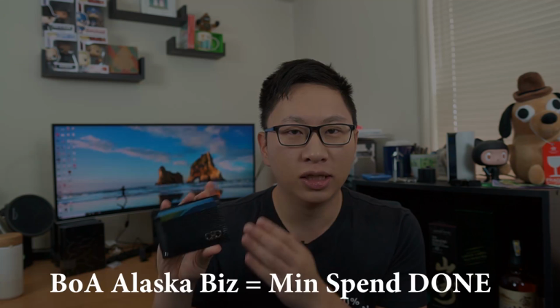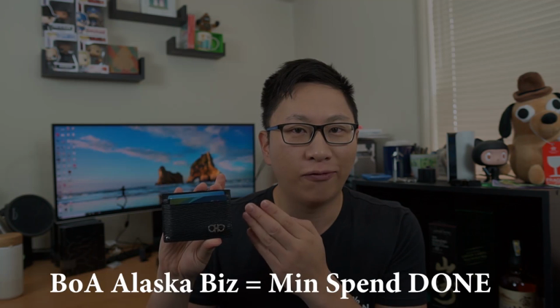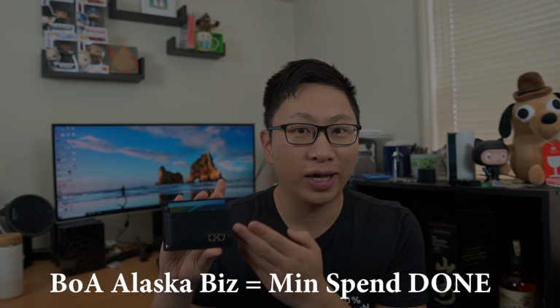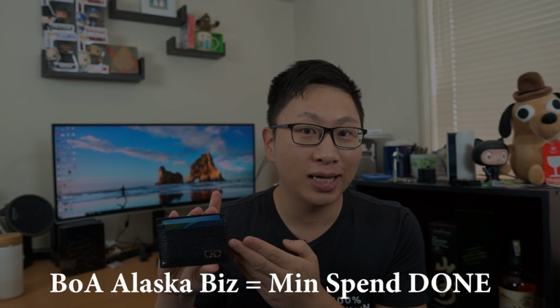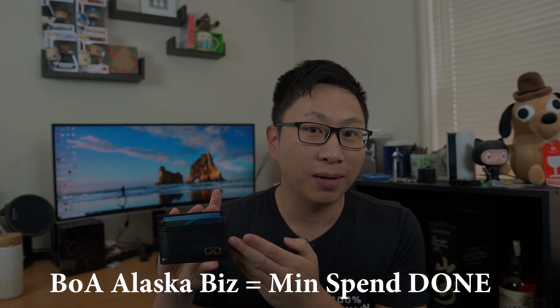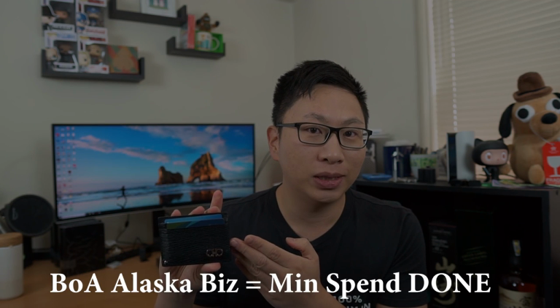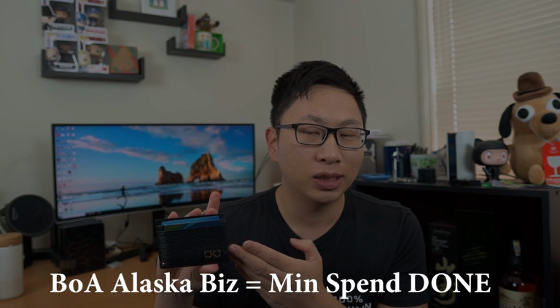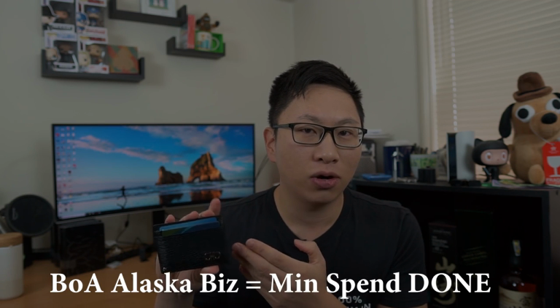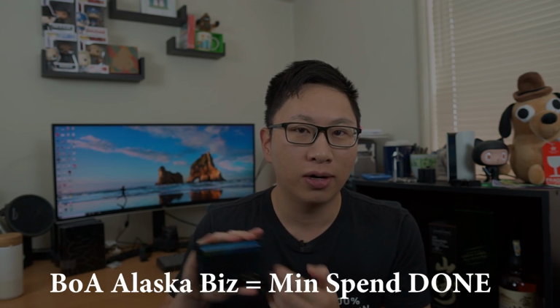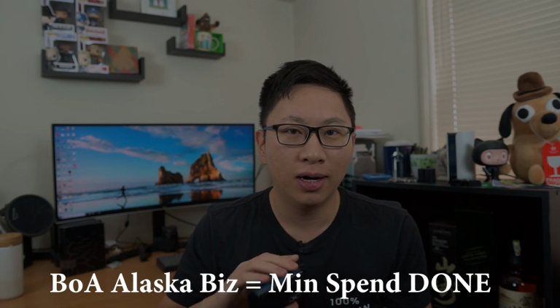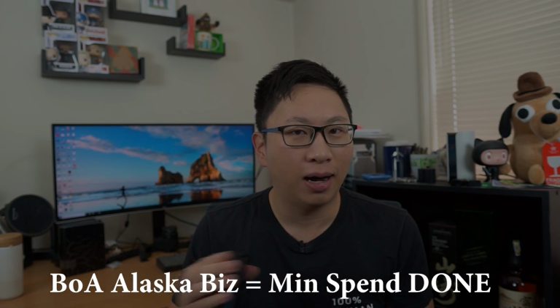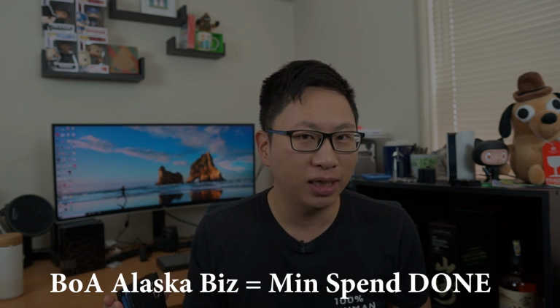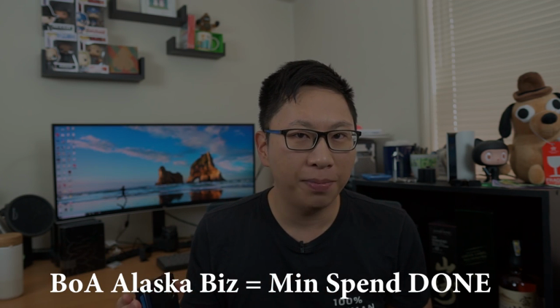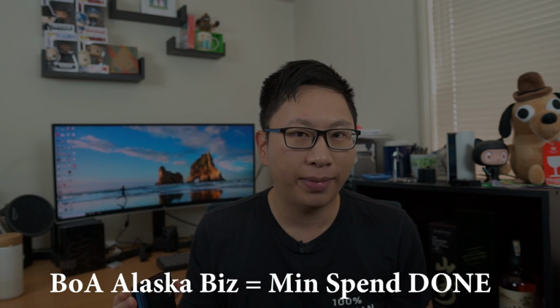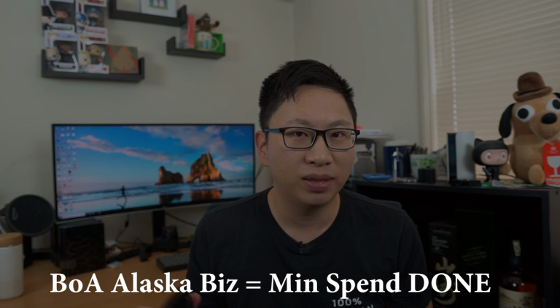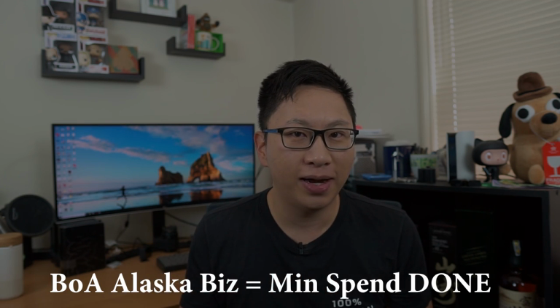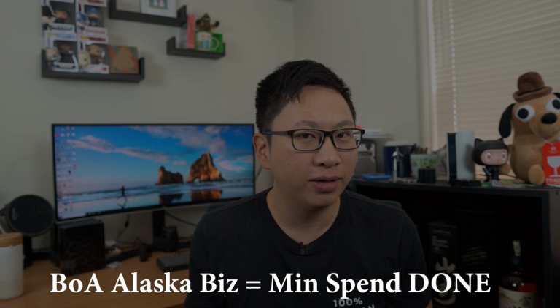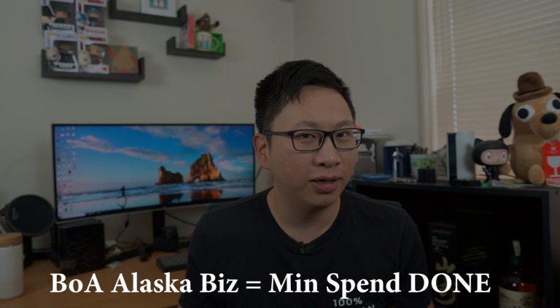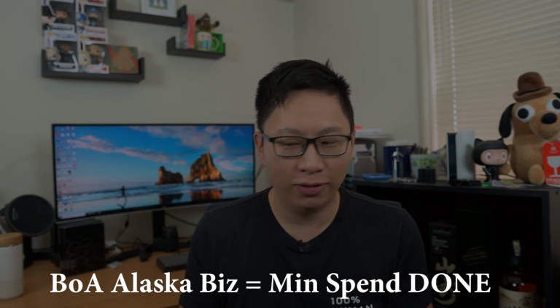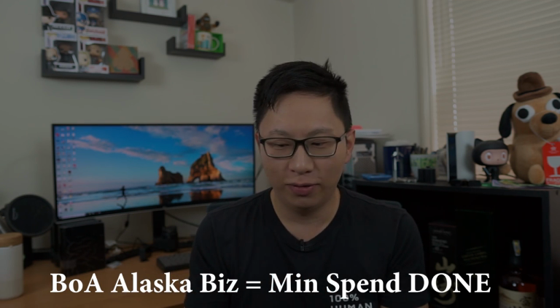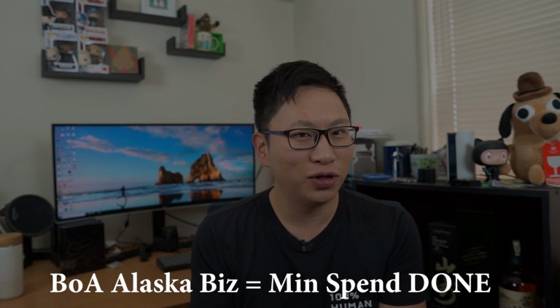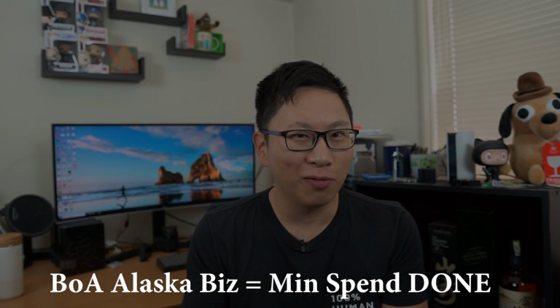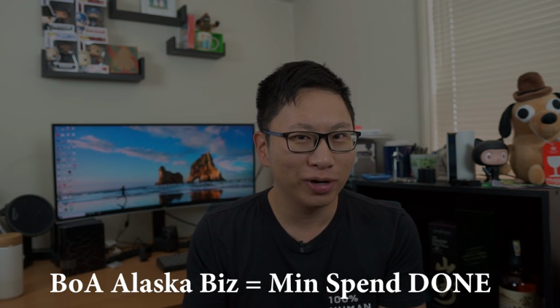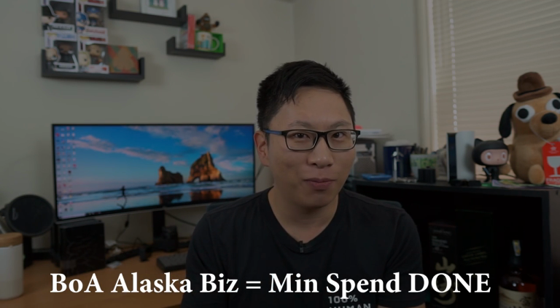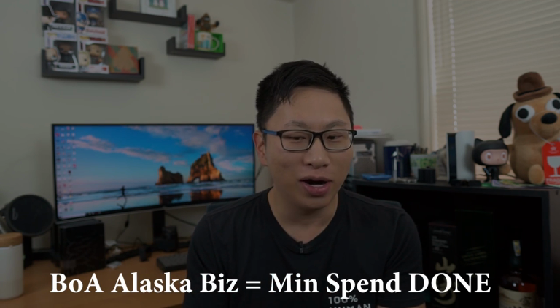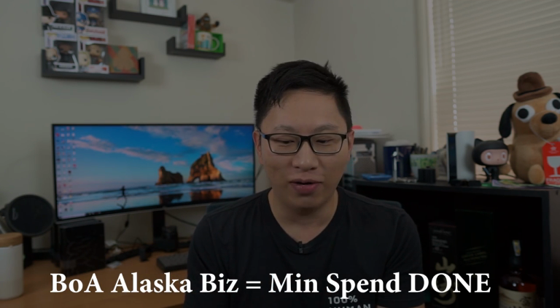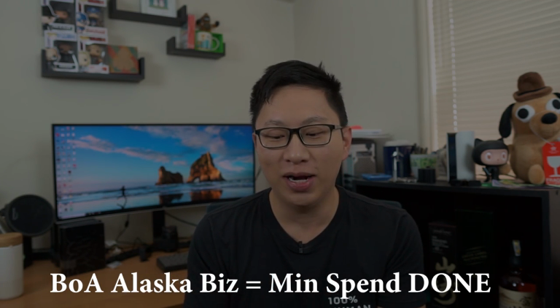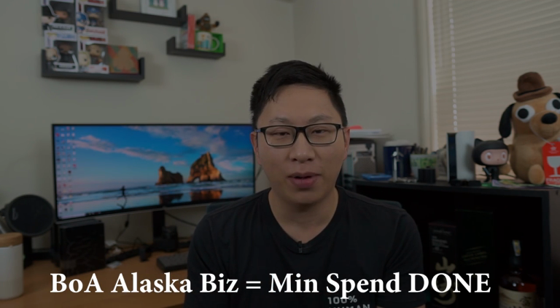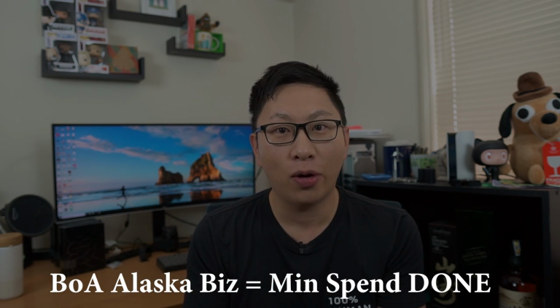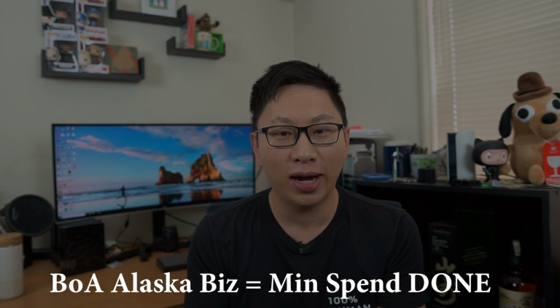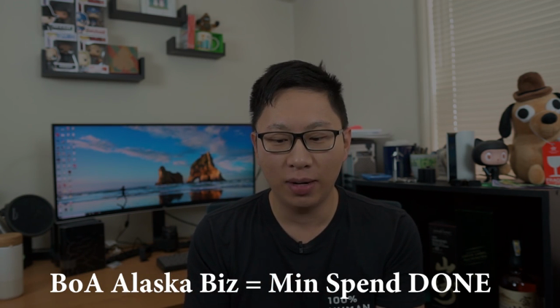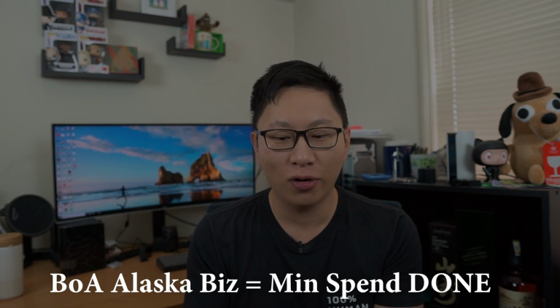For the Alaska Business card, I'm done with the minimum spend, so there's not really a point in it being in my wallet anymore.